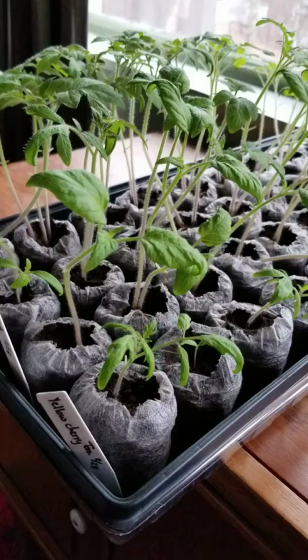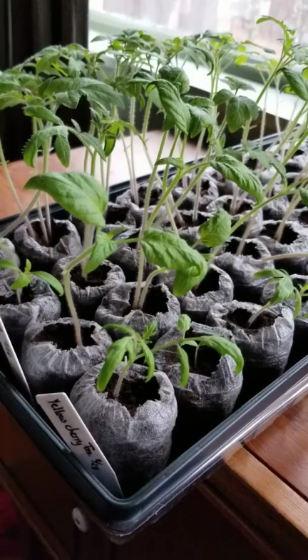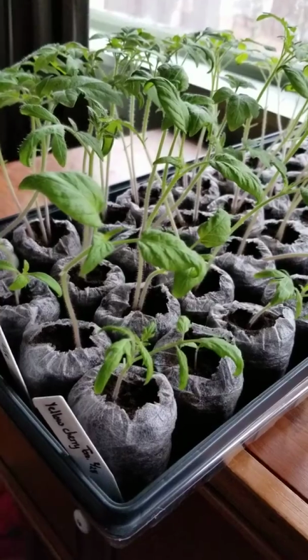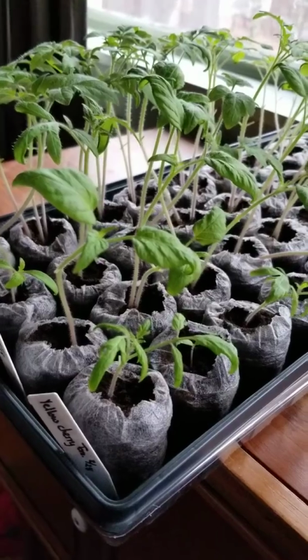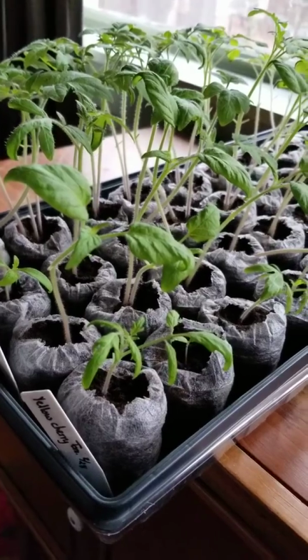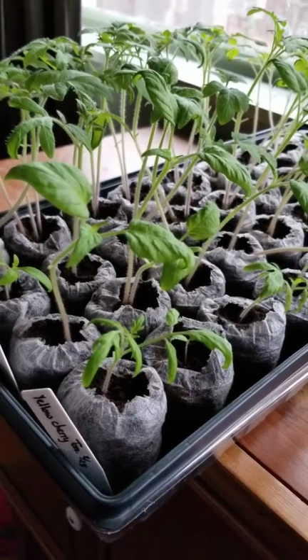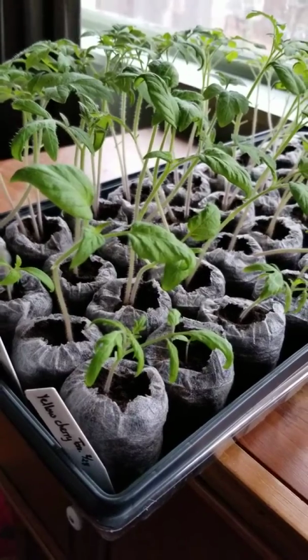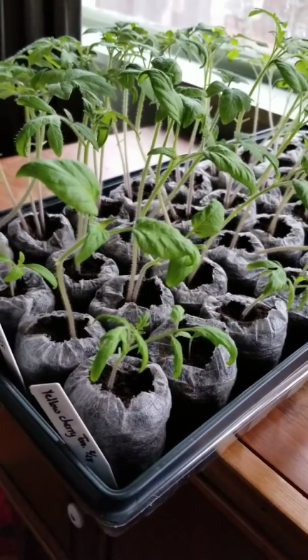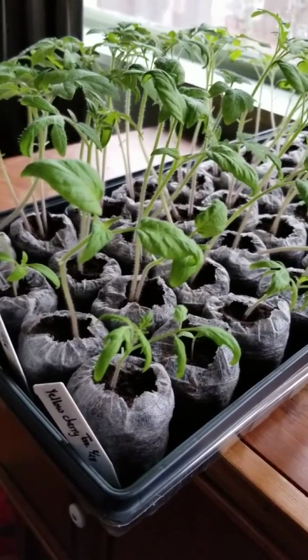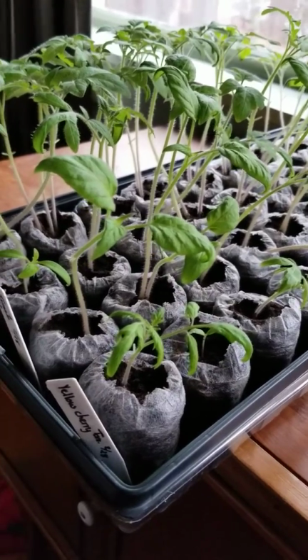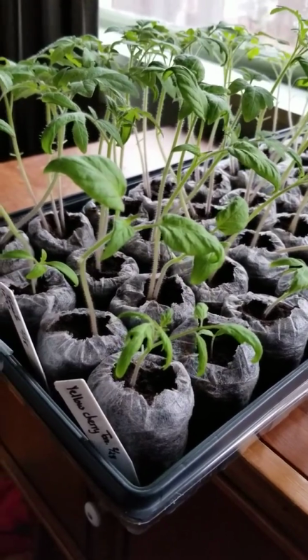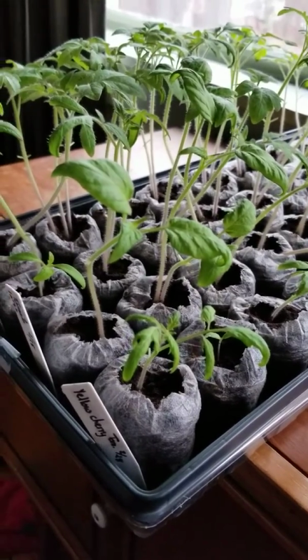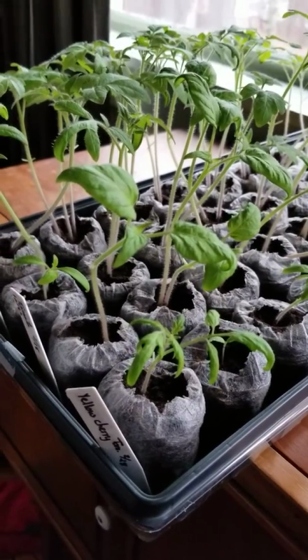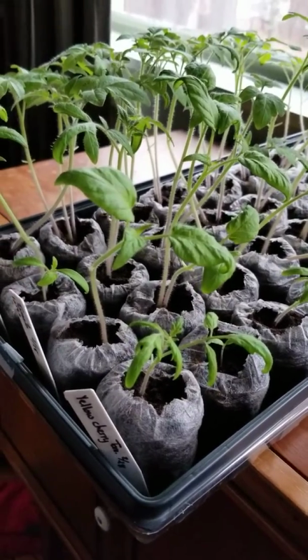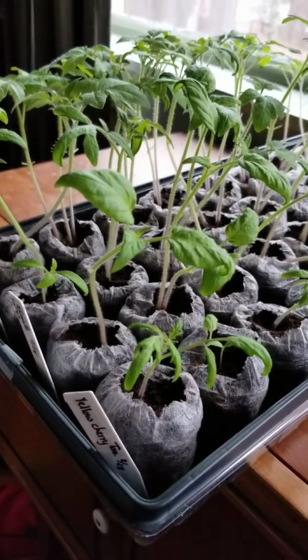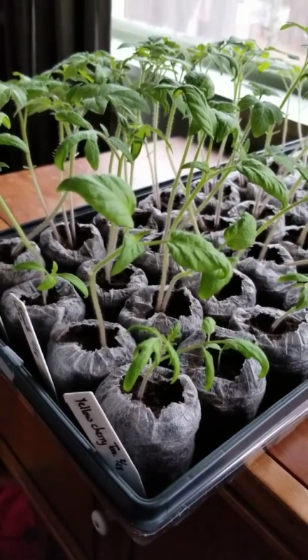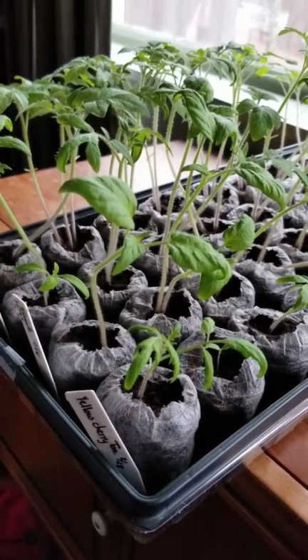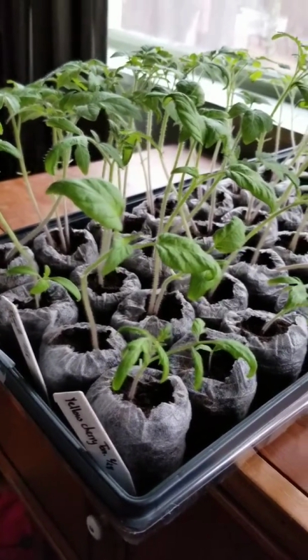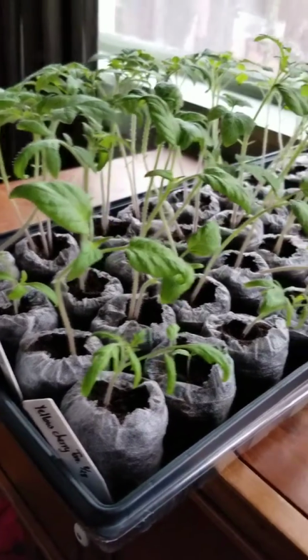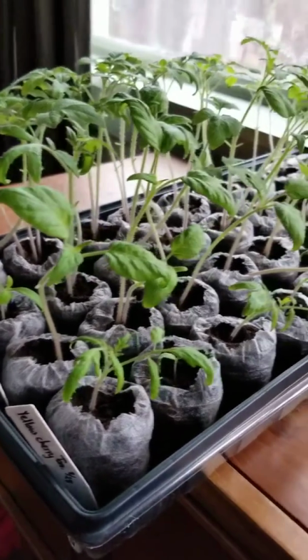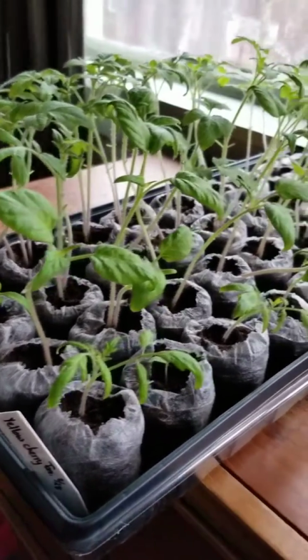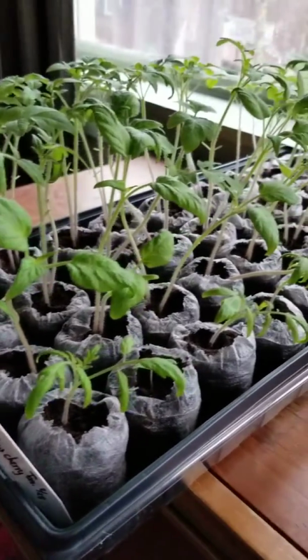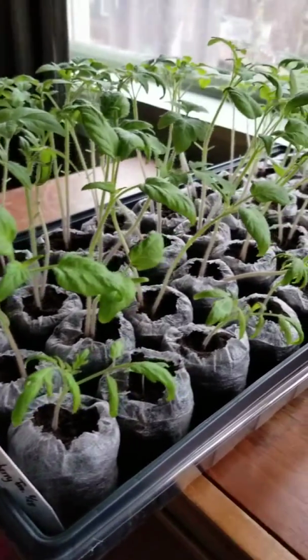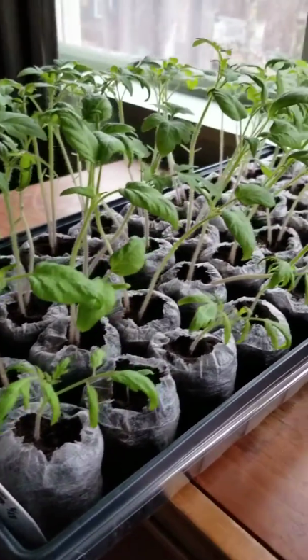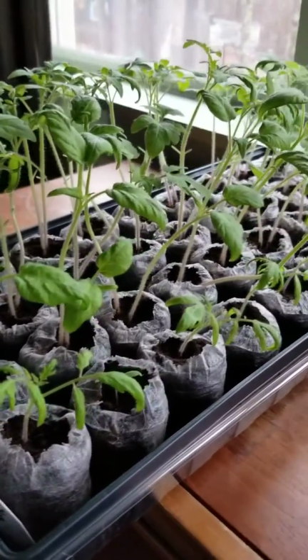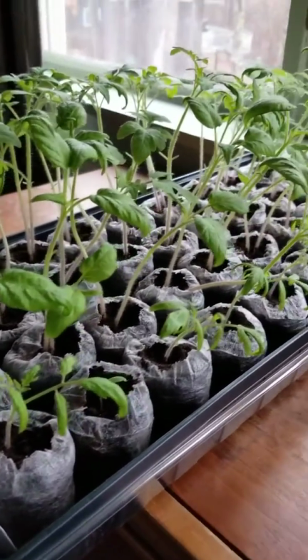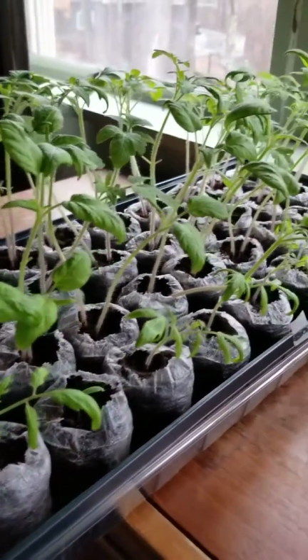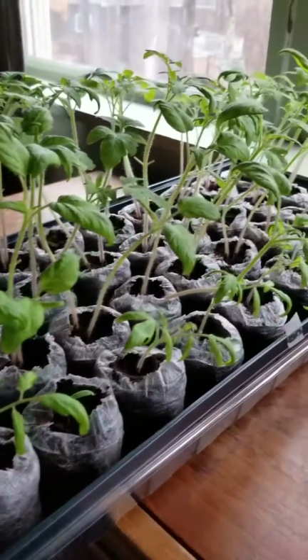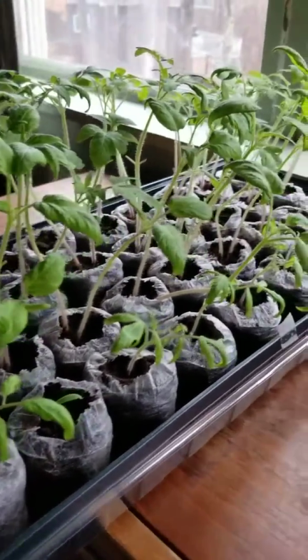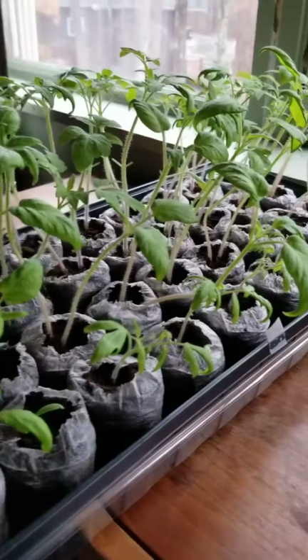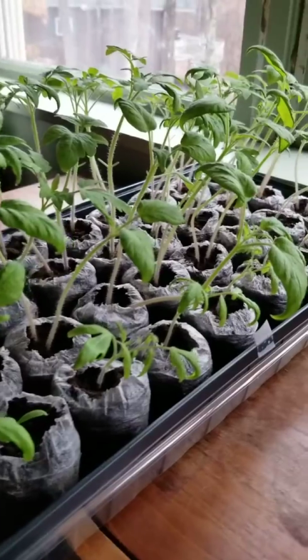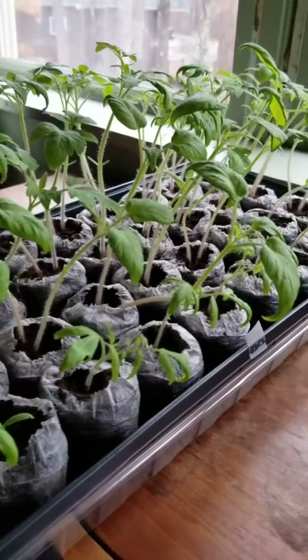Hello again. We are tending to the tomato plants and pepper plants for Mrs. Wilderman's garden.